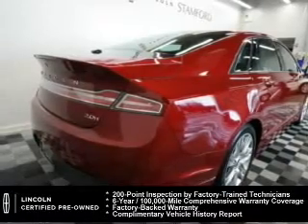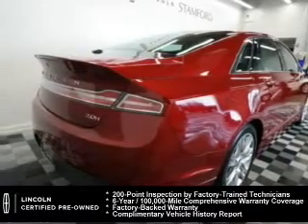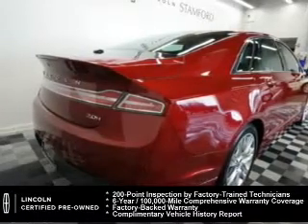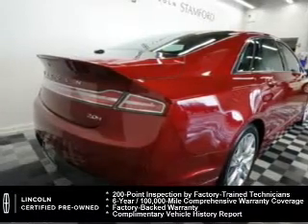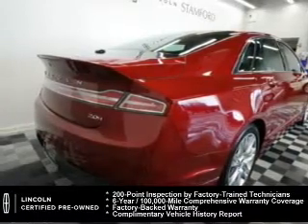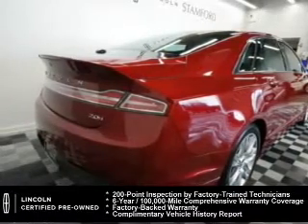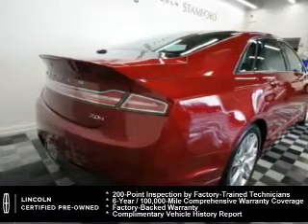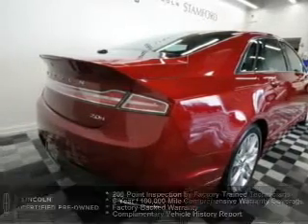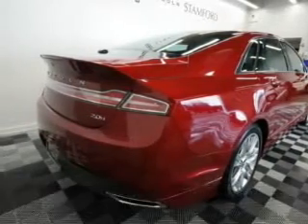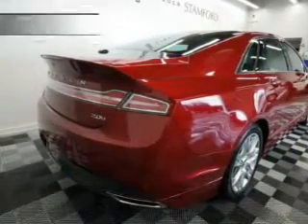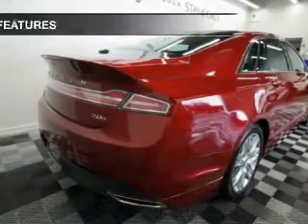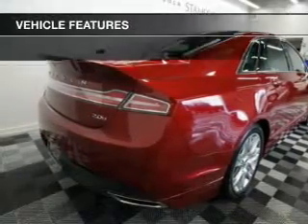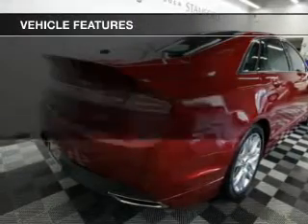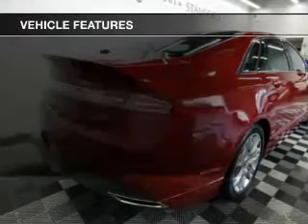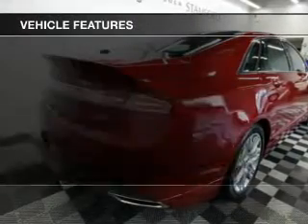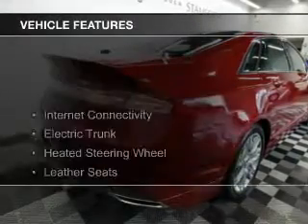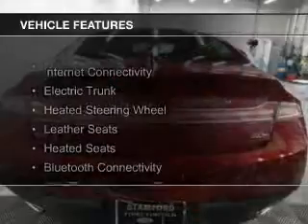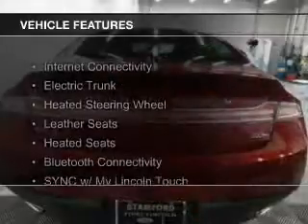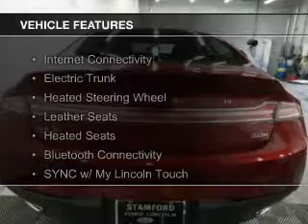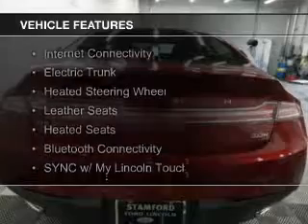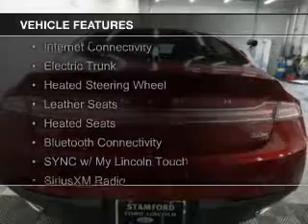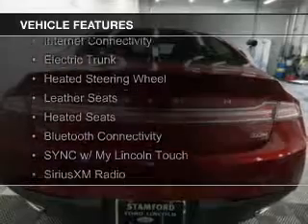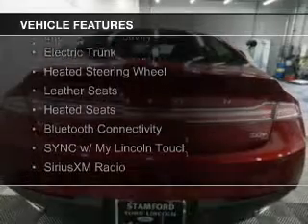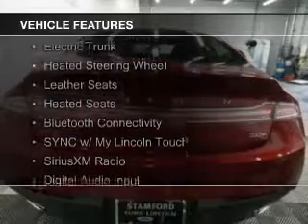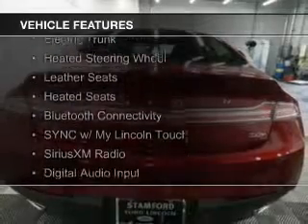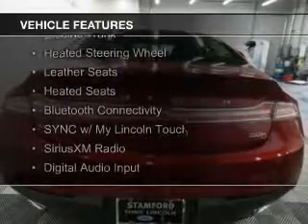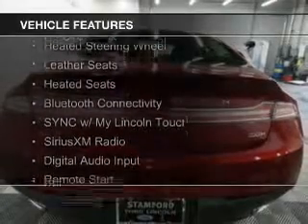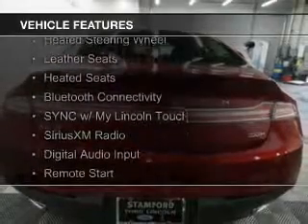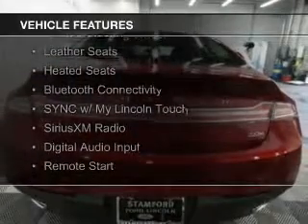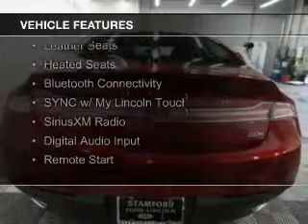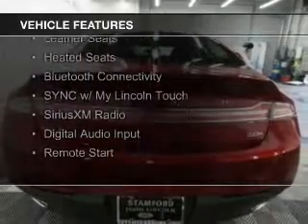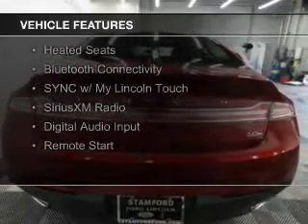The features include Internet connectivity, electric trunk, heated steering wheel, leather seats, and heated seats.